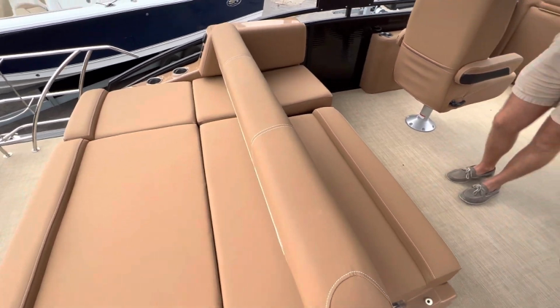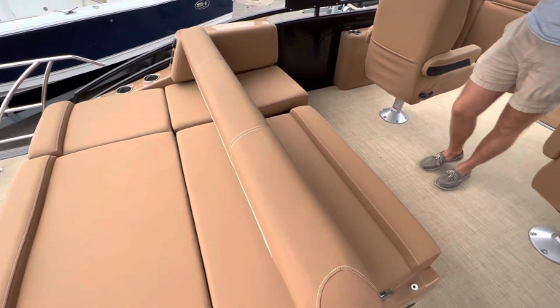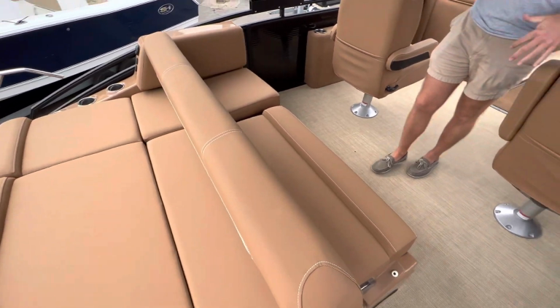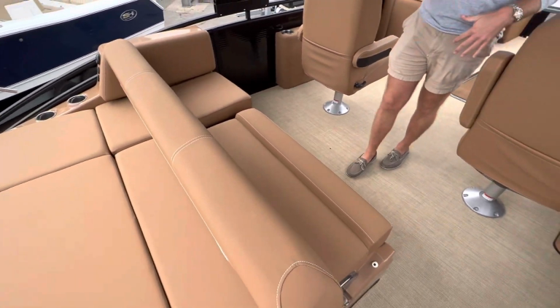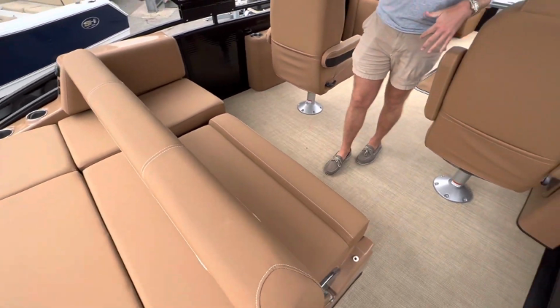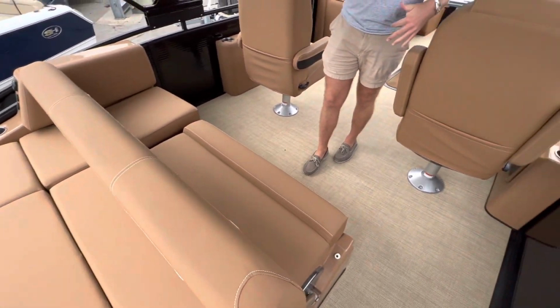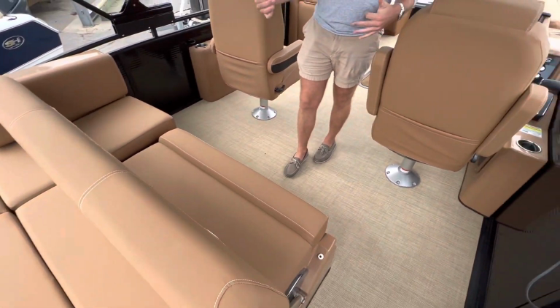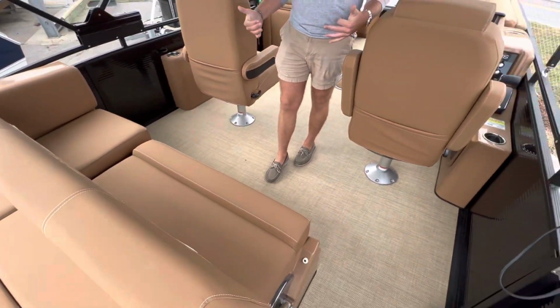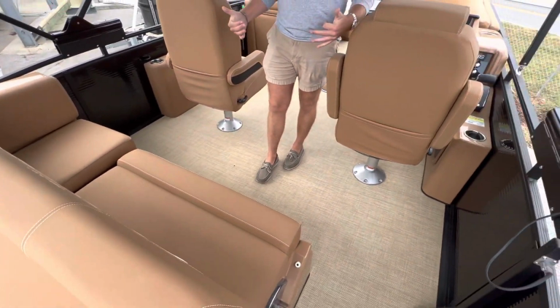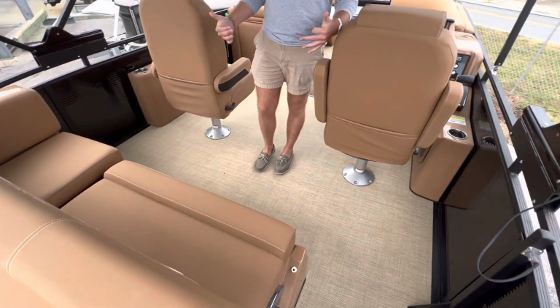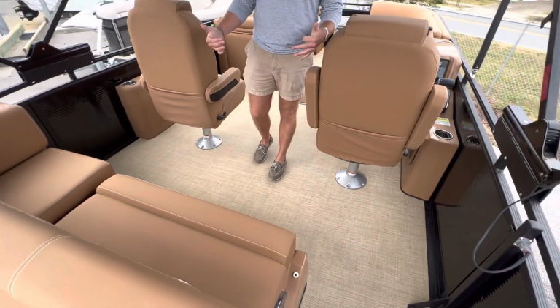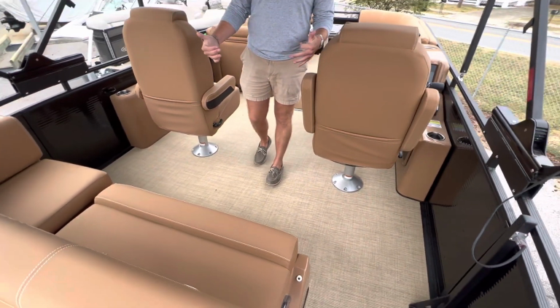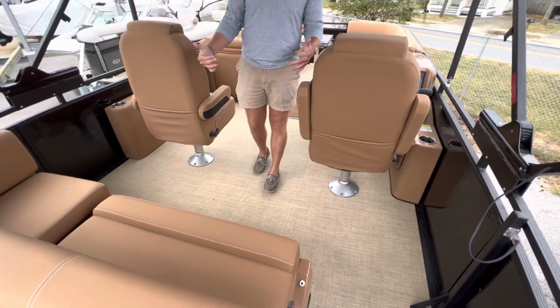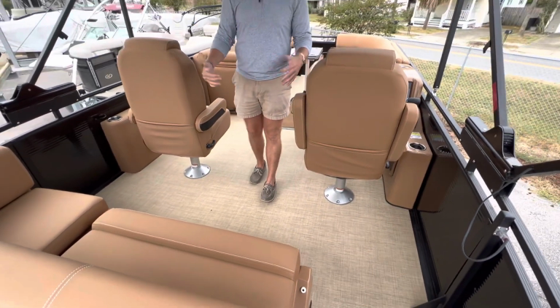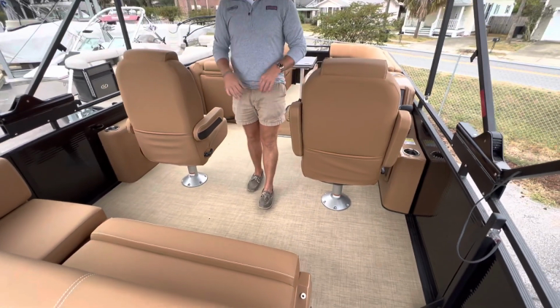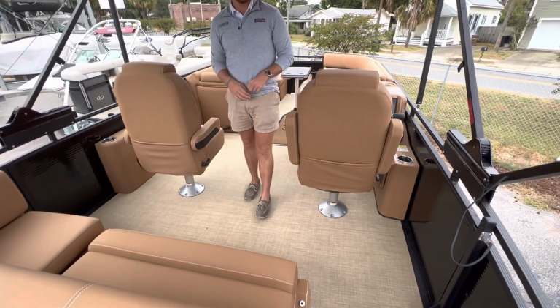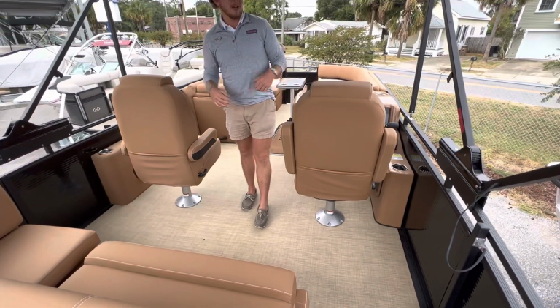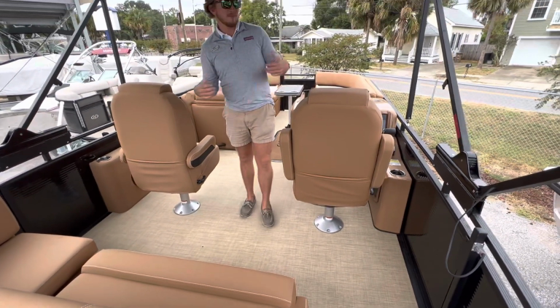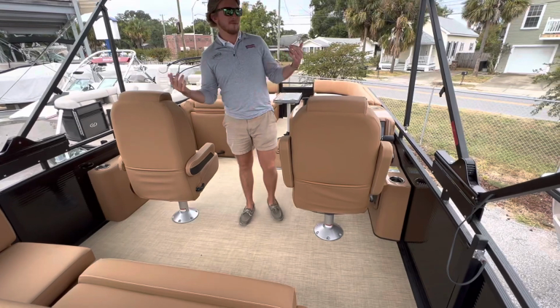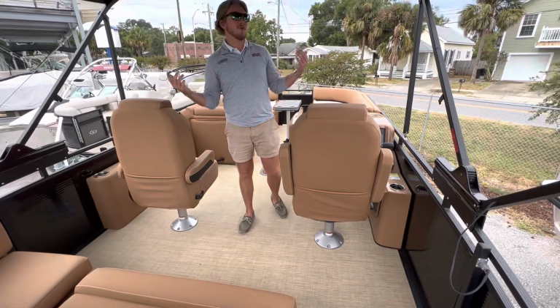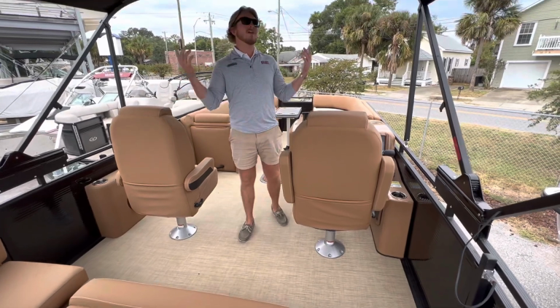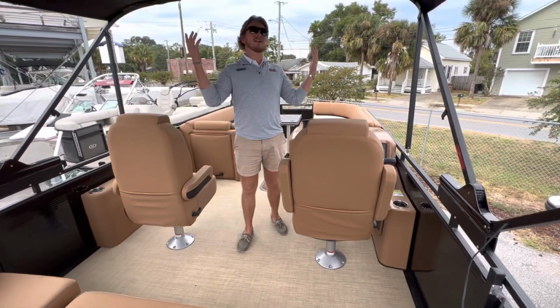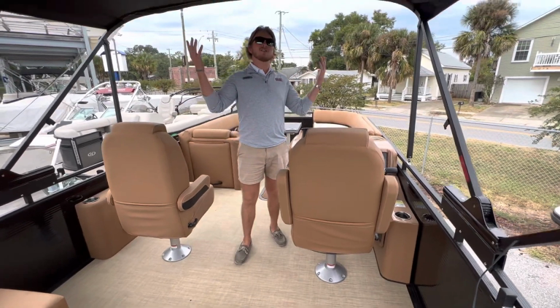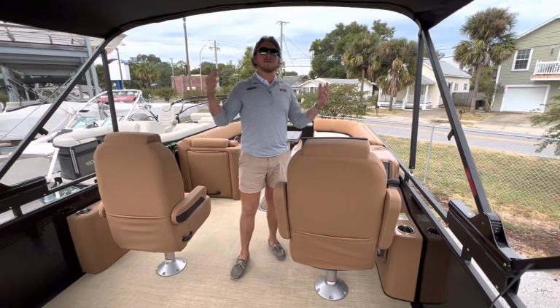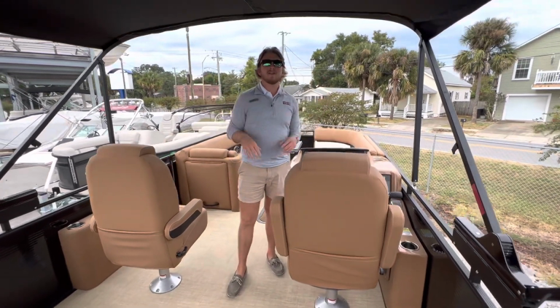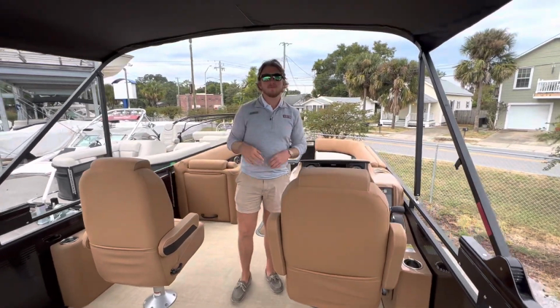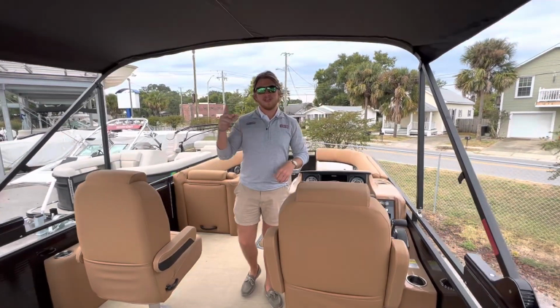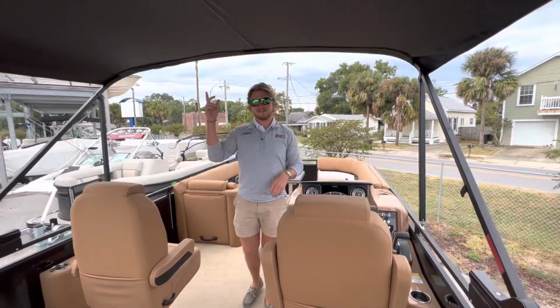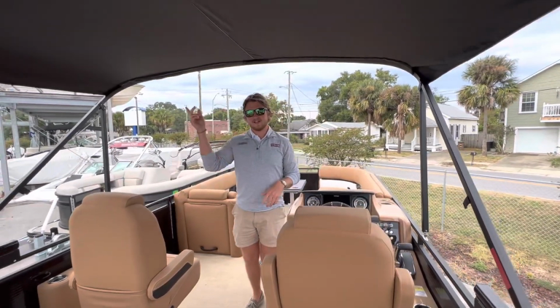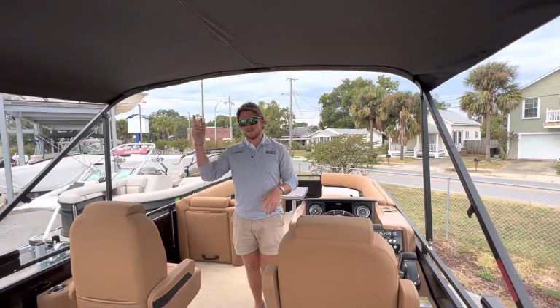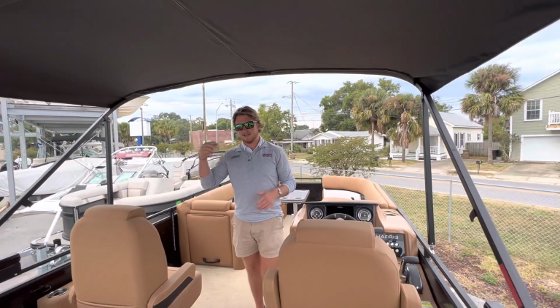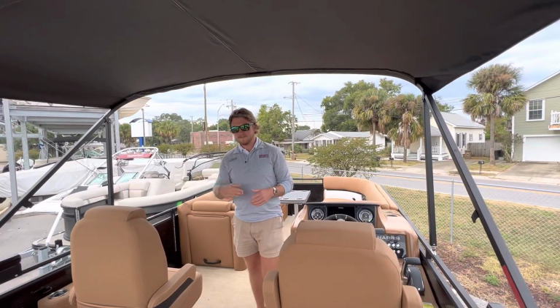This is a switchback — this will convert into a full bed. Moving forward, electric Bimini with accent lining up top.